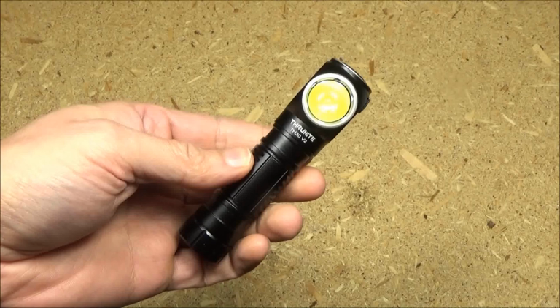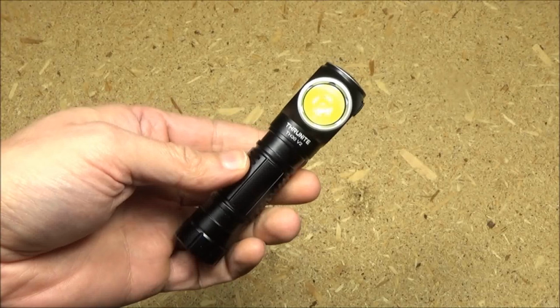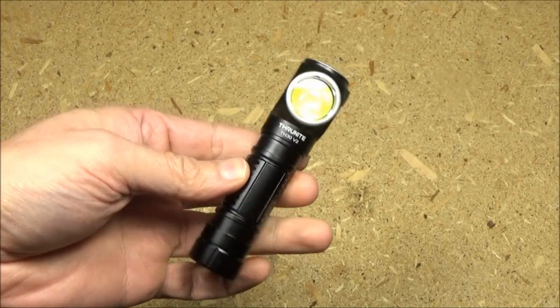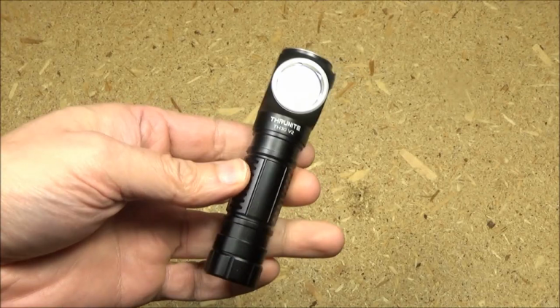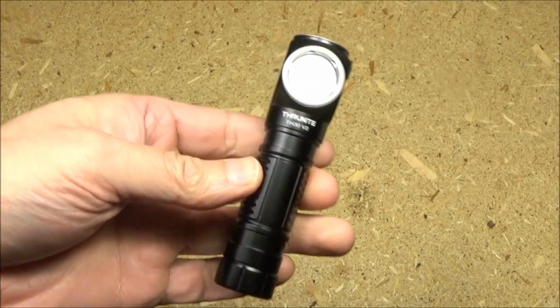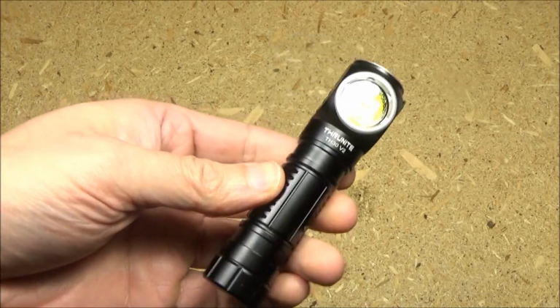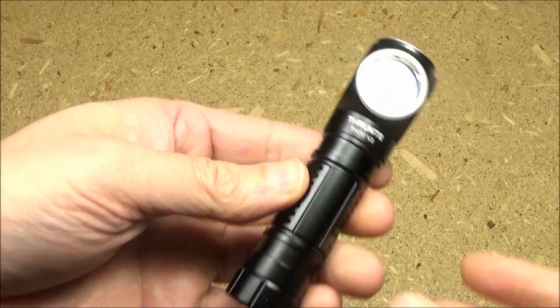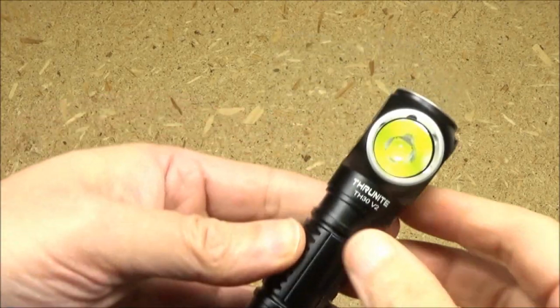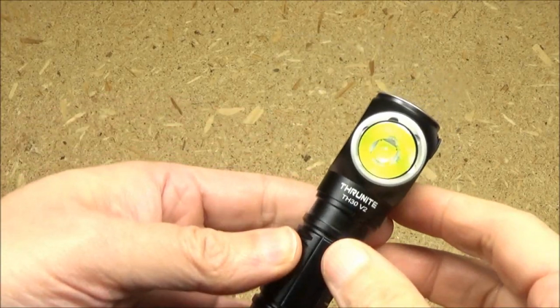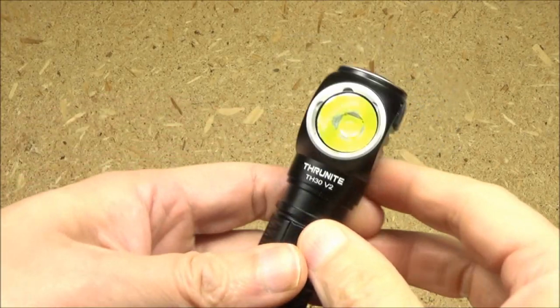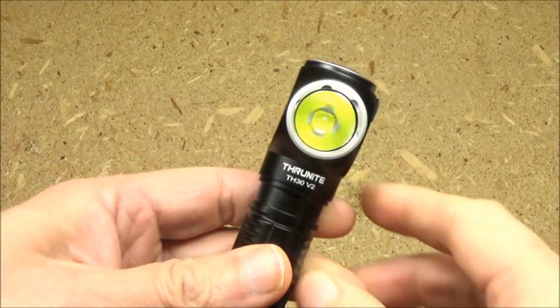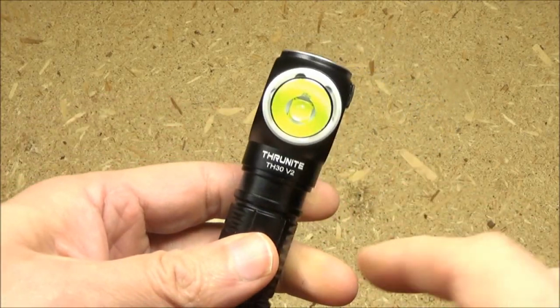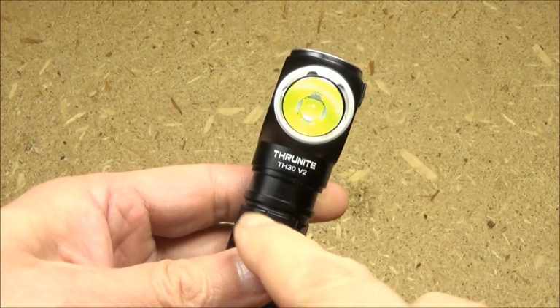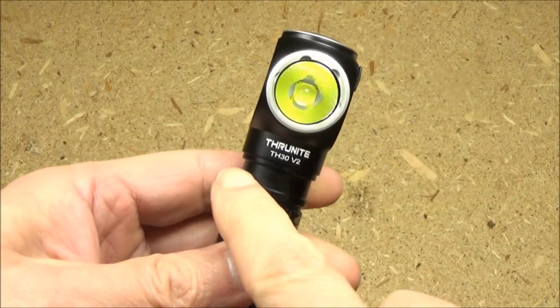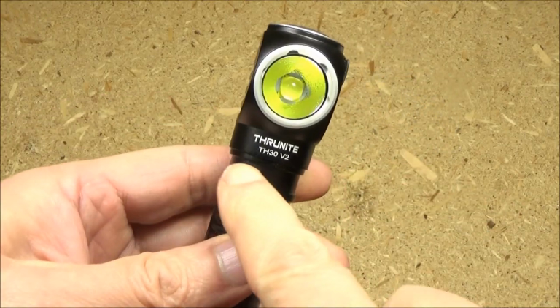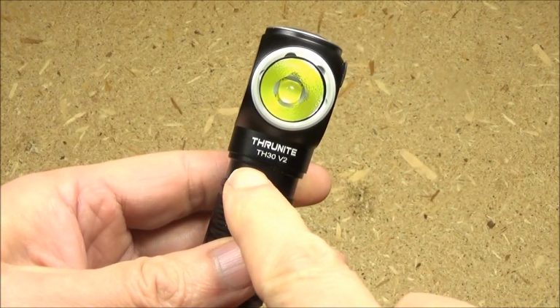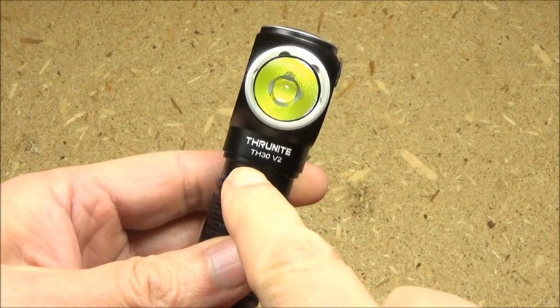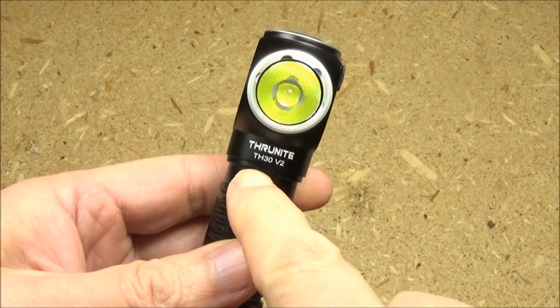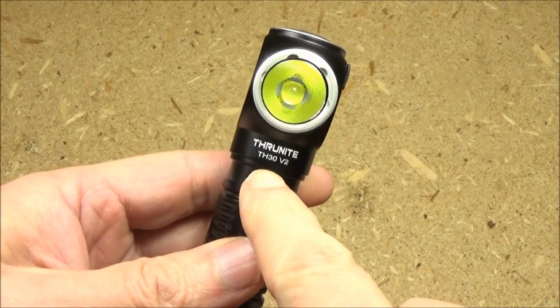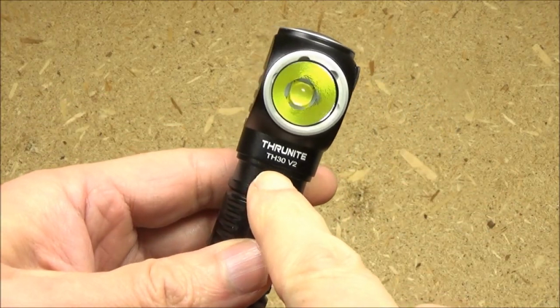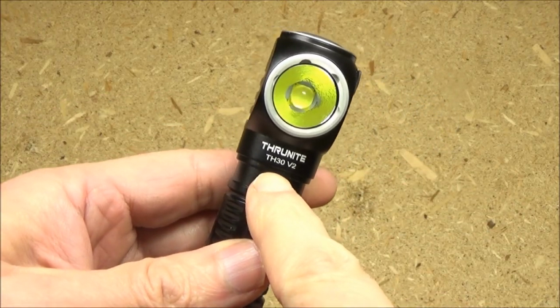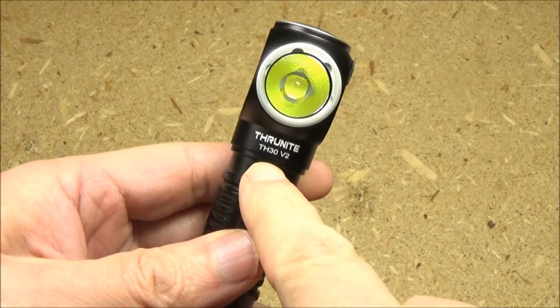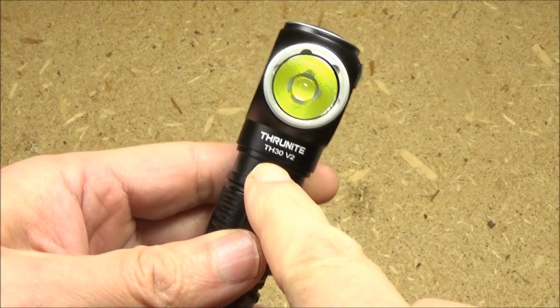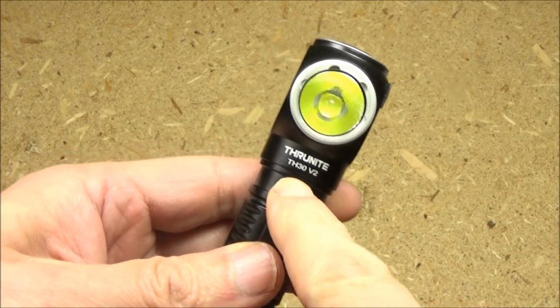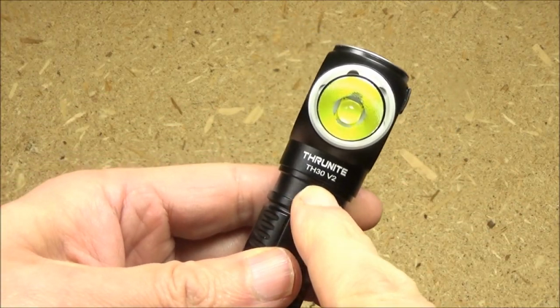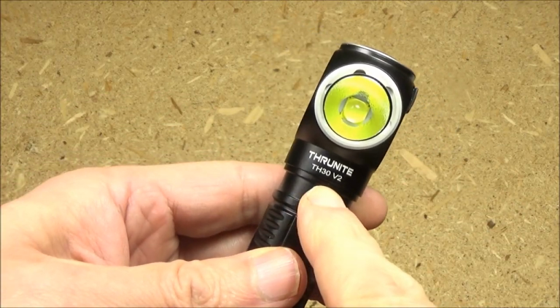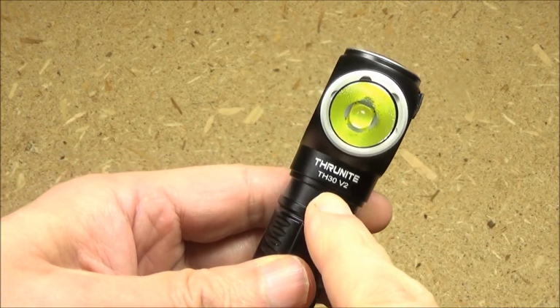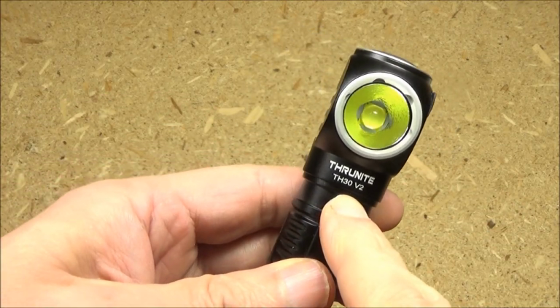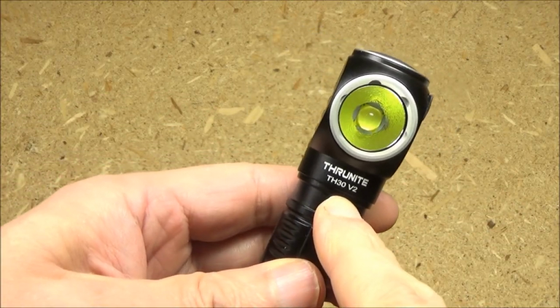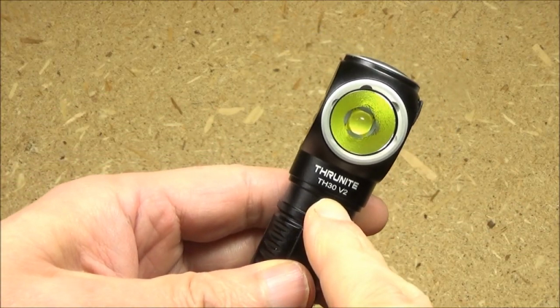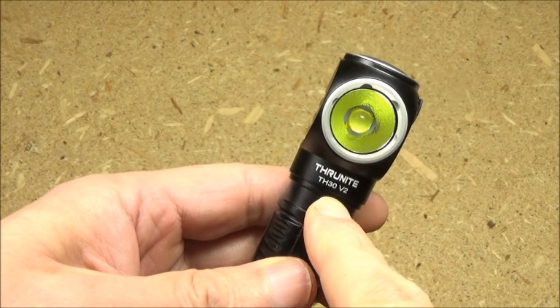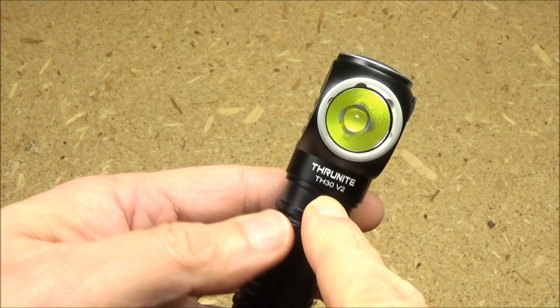Hey, what's up YouTube? Welcome to my review of the ThruNight TH30 V2.